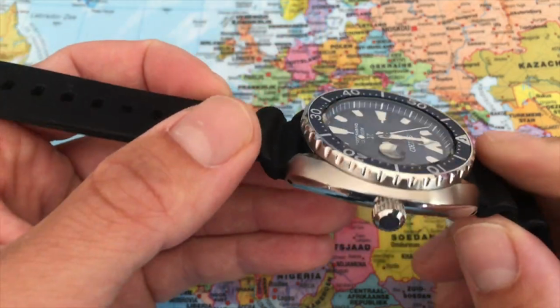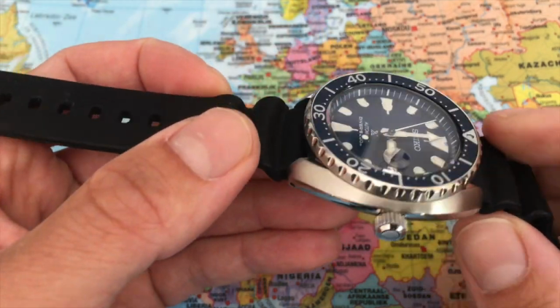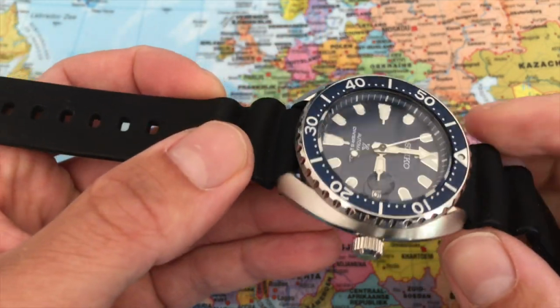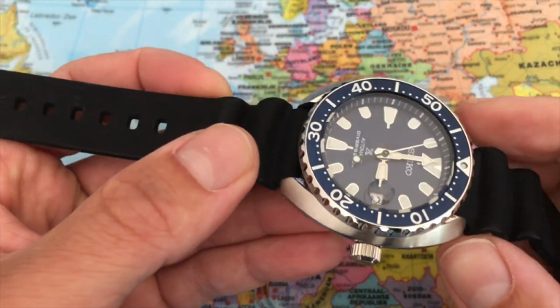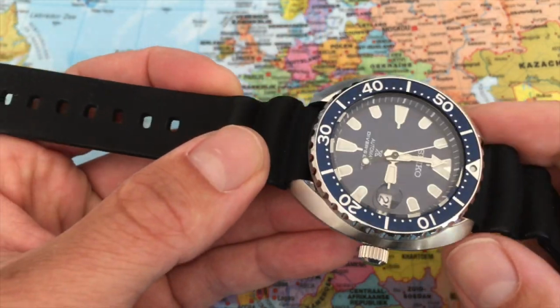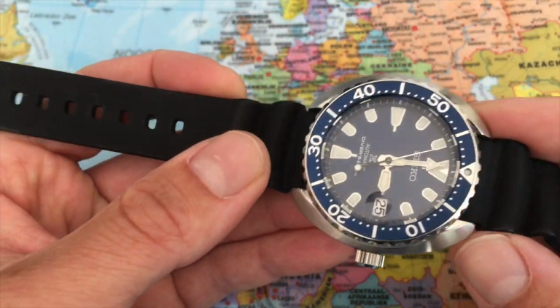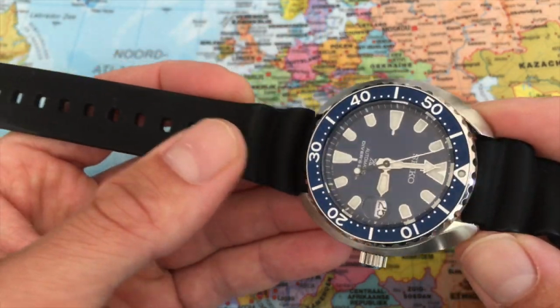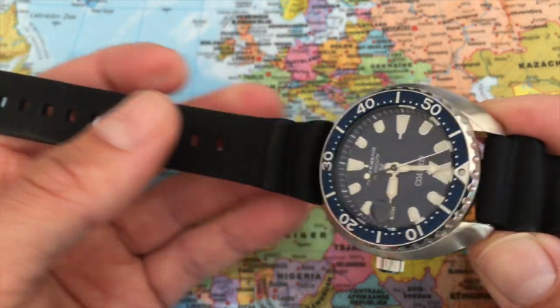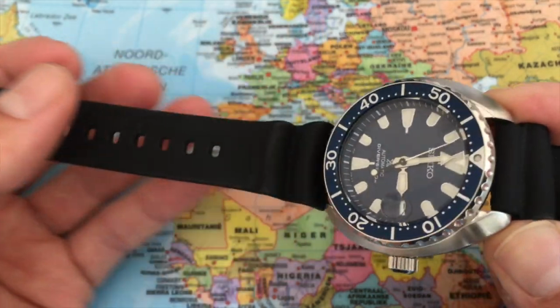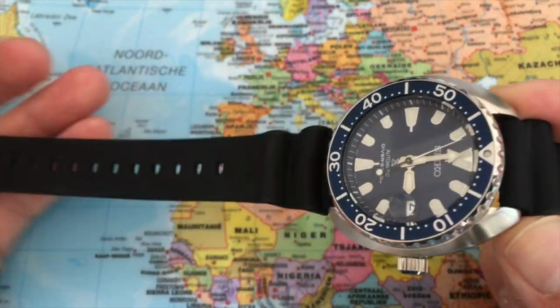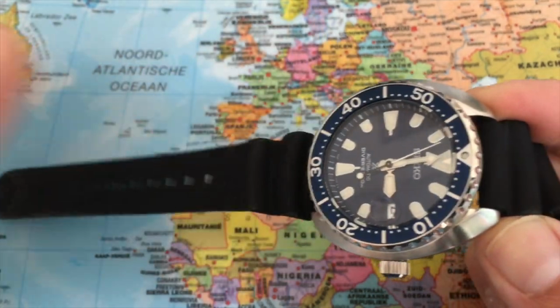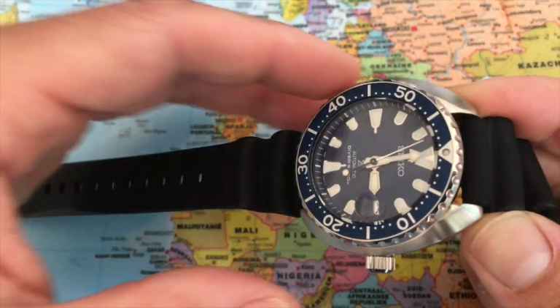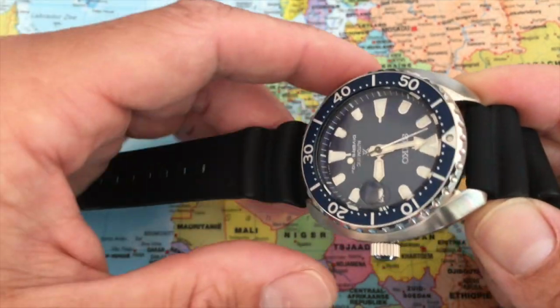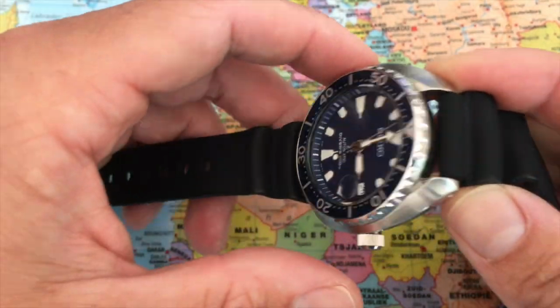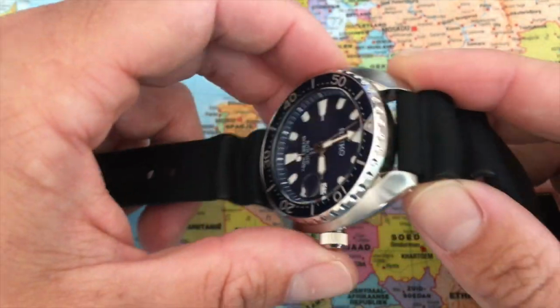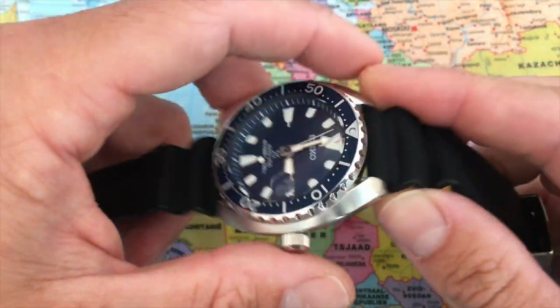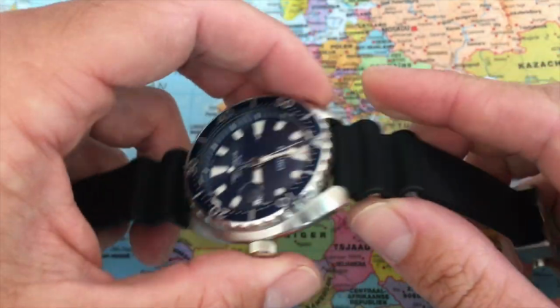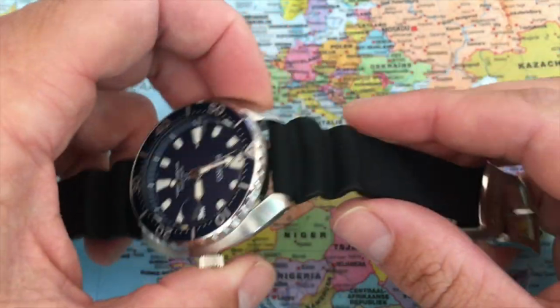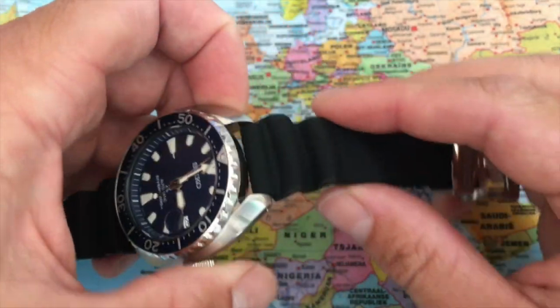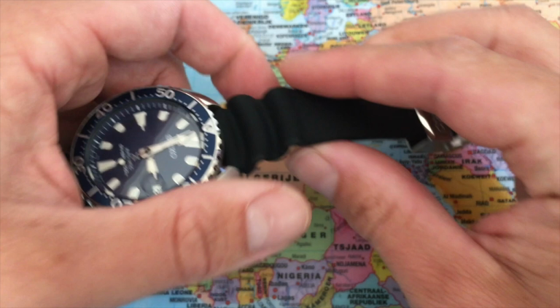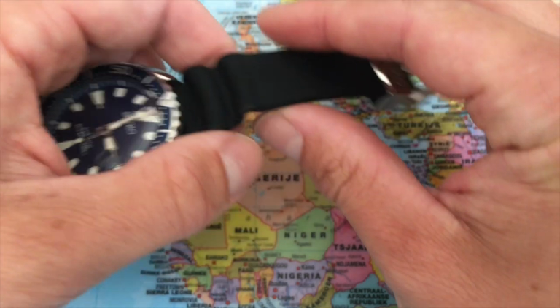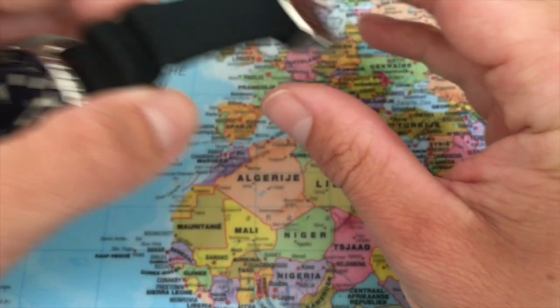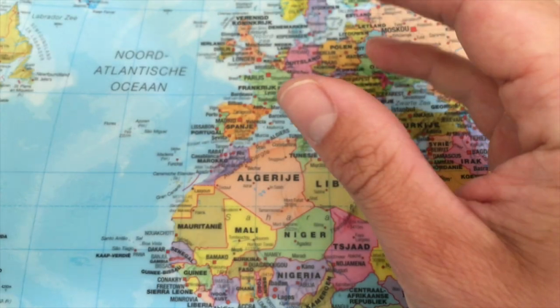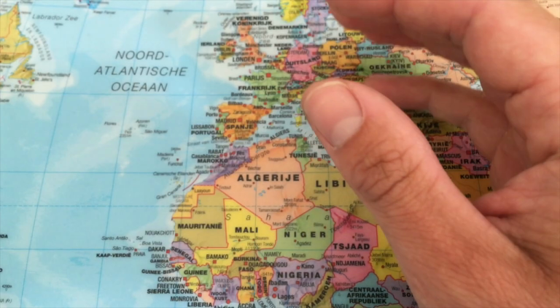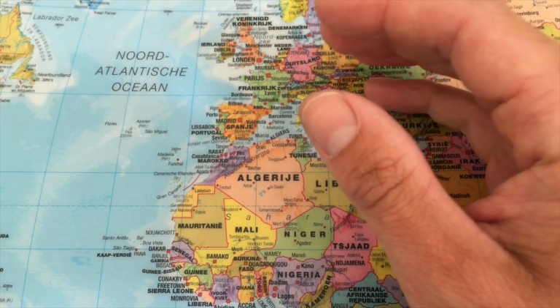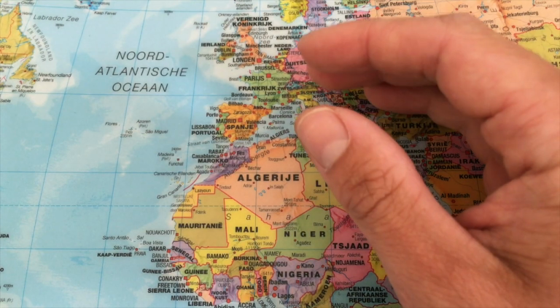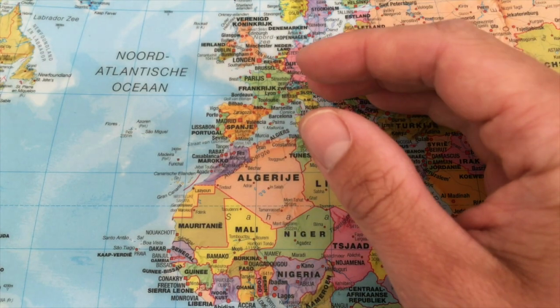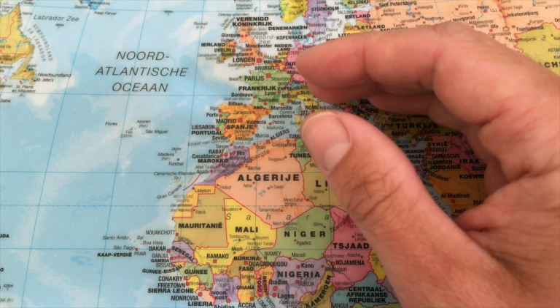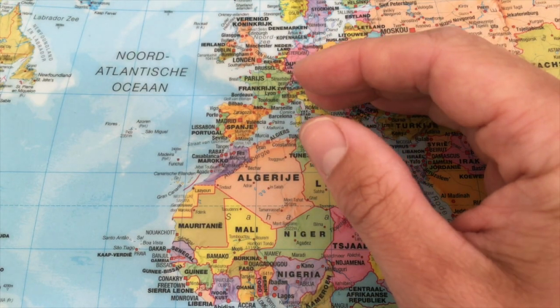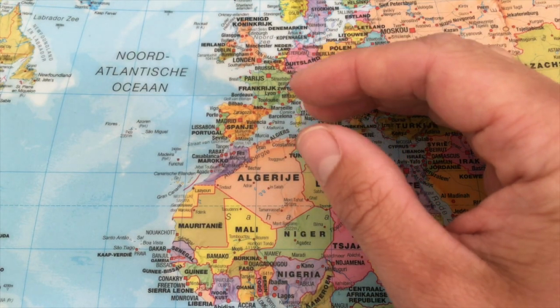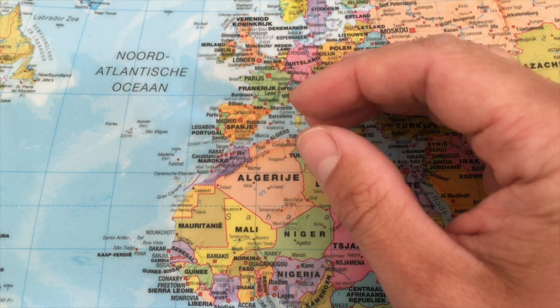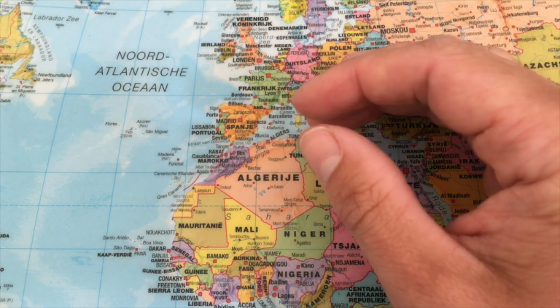We can find a screw-down case back with a beautiful logo — that tsunami logo is really beautiful. That's the case of the Seiko.